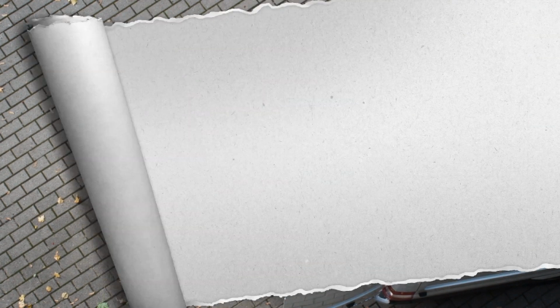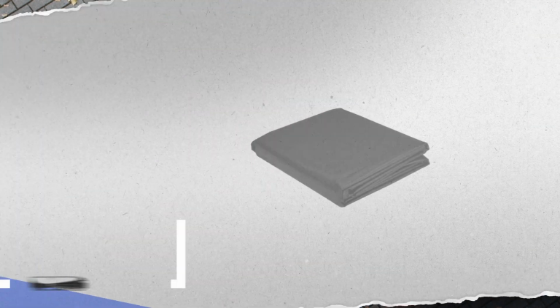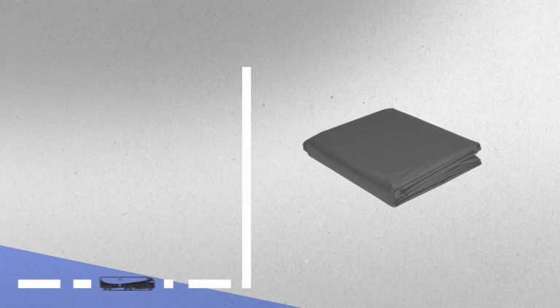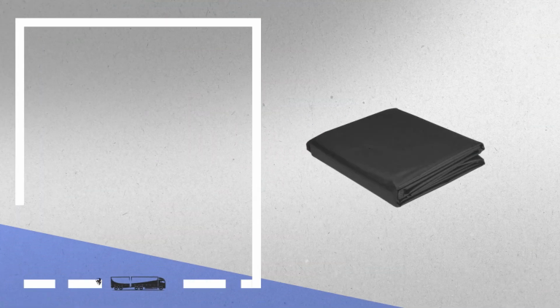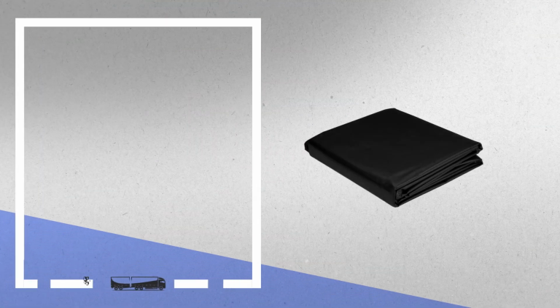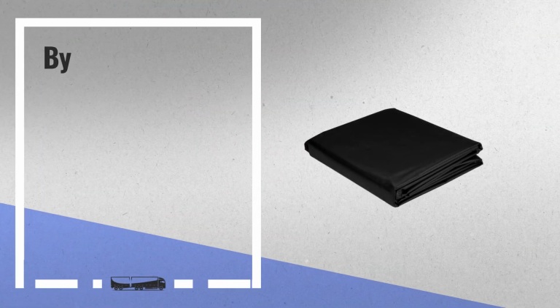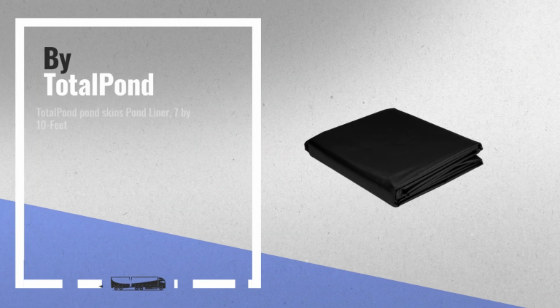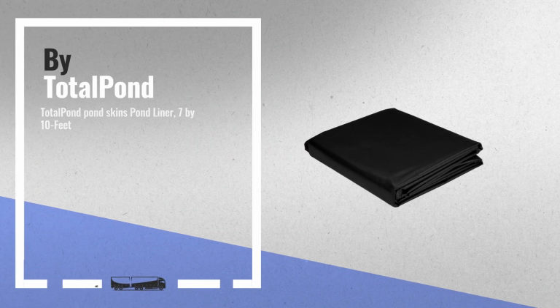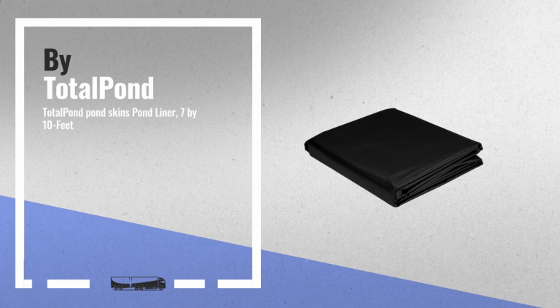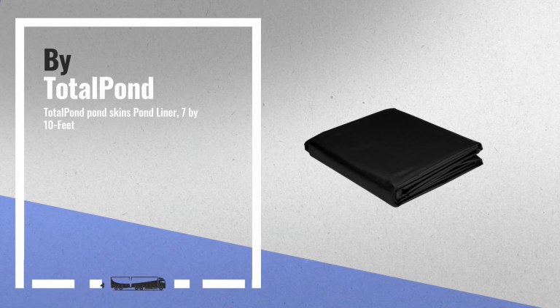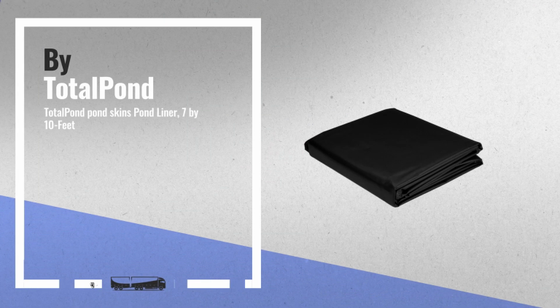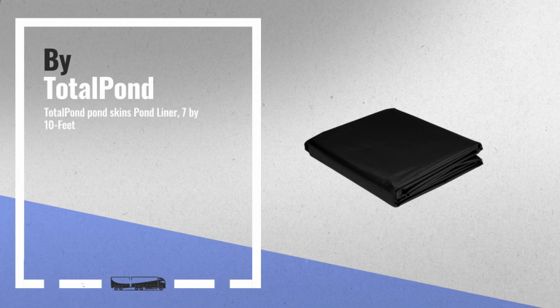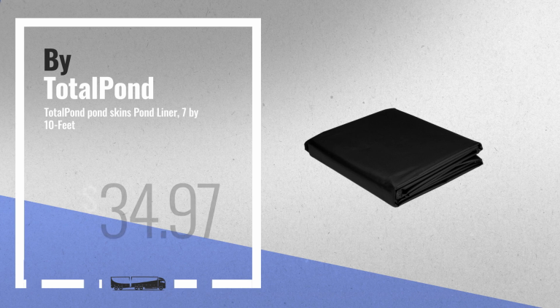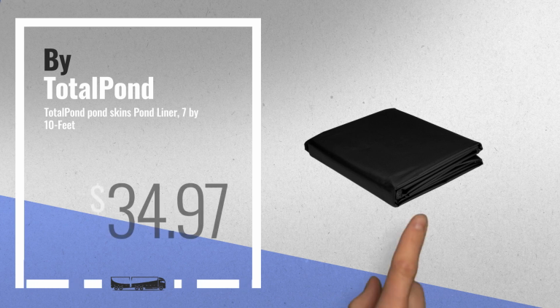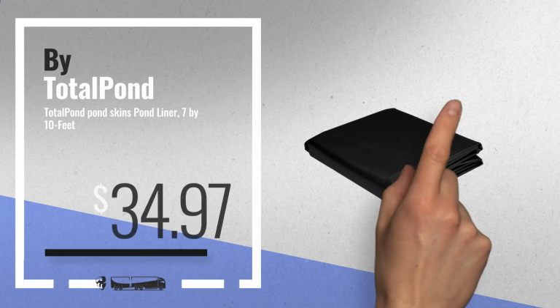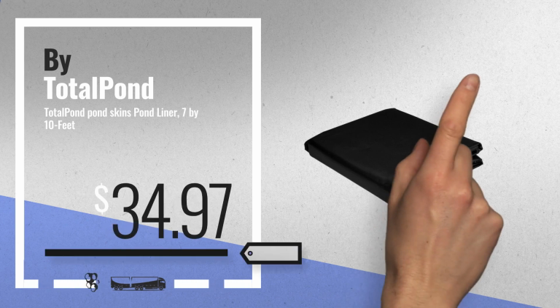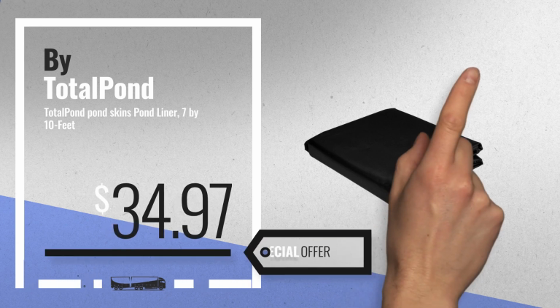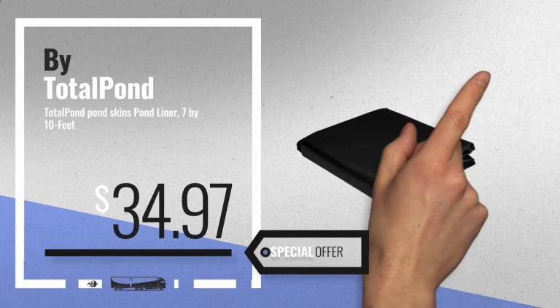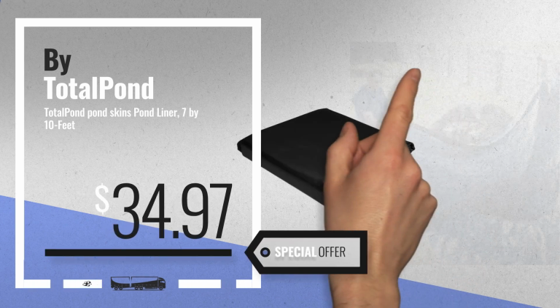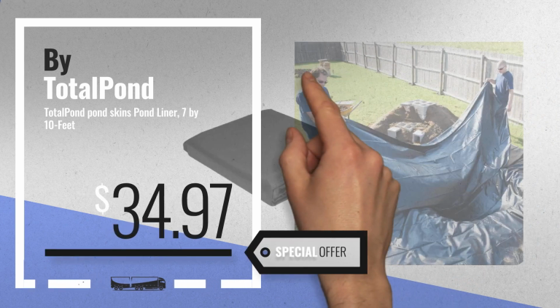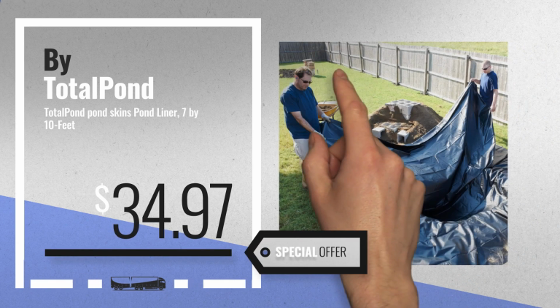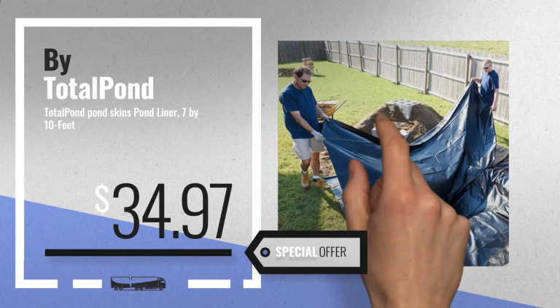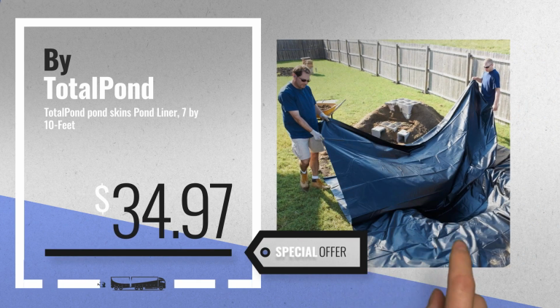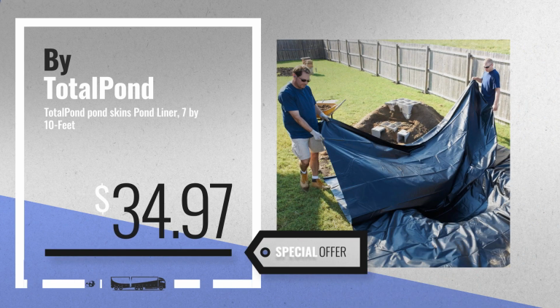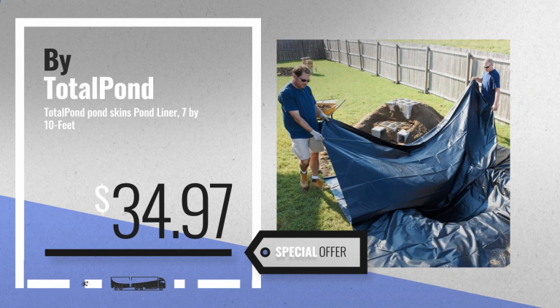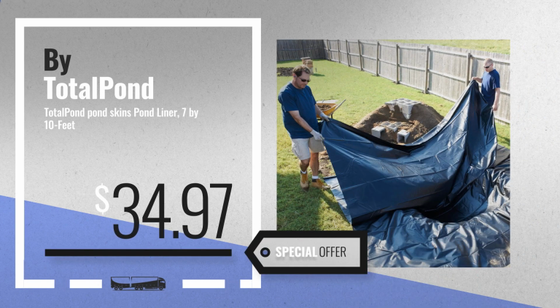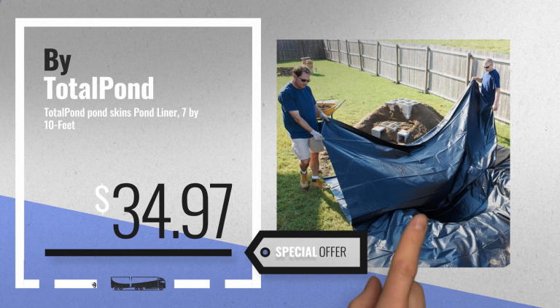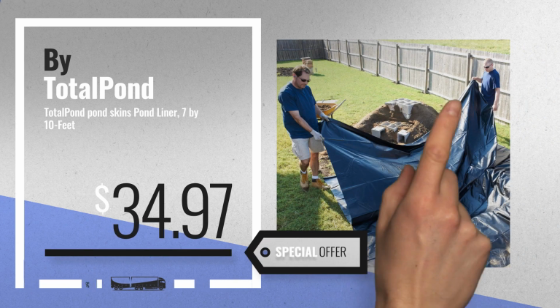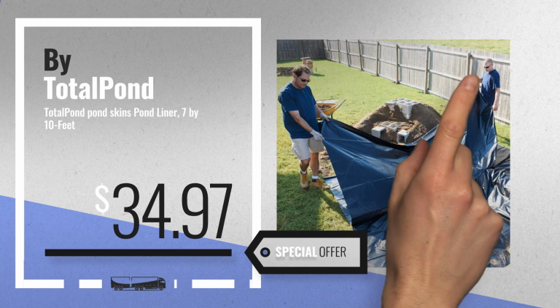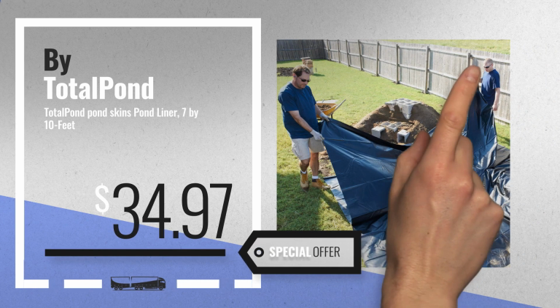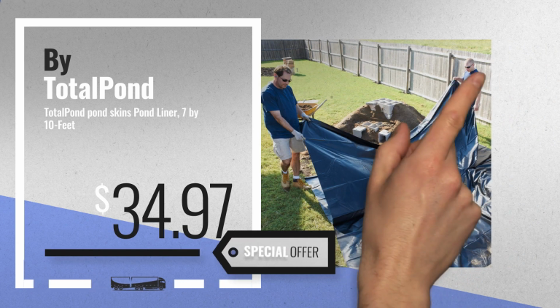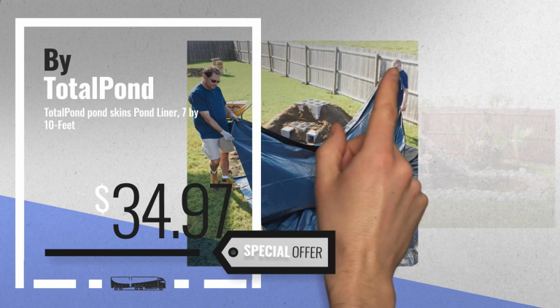Number 1, by Total Pond. Our editor's choice, now only at $34.97.